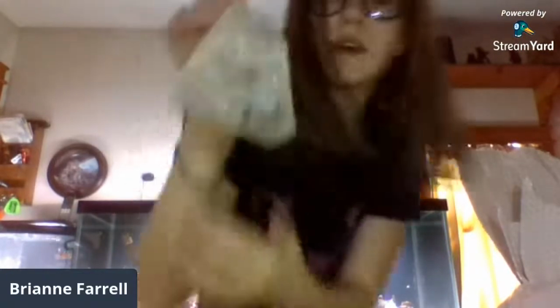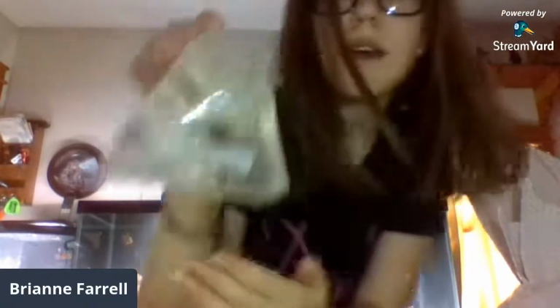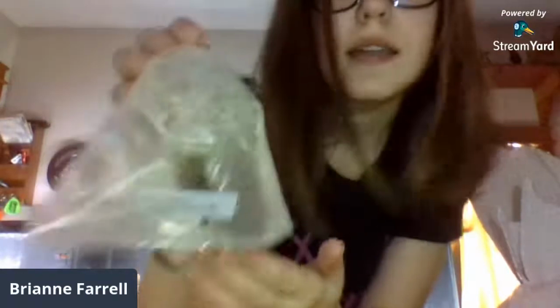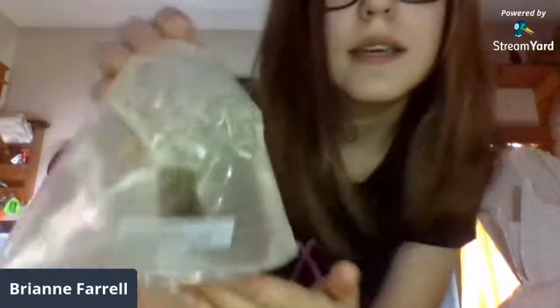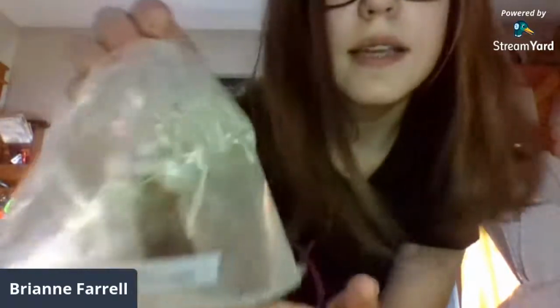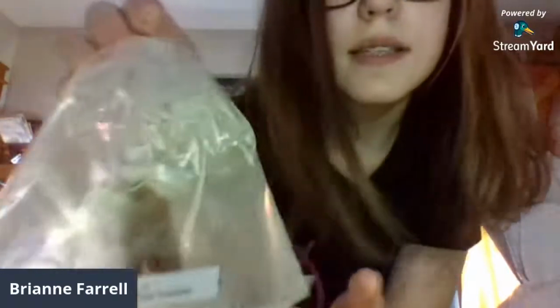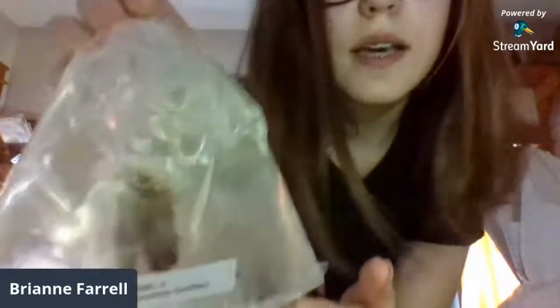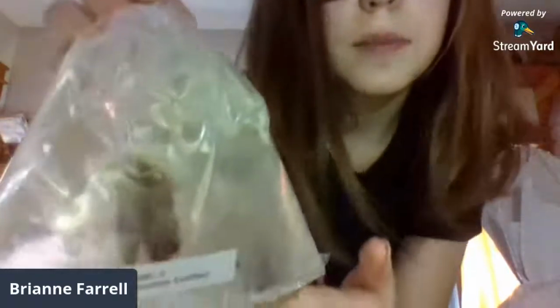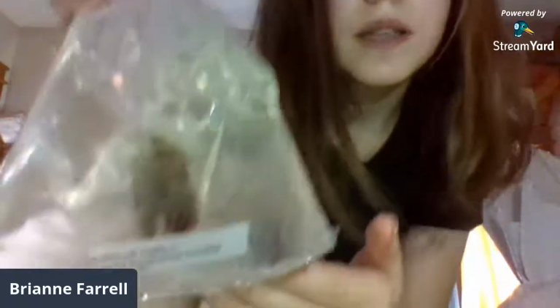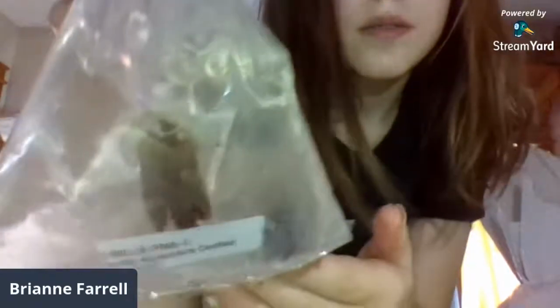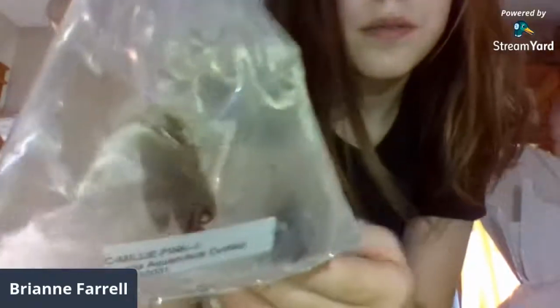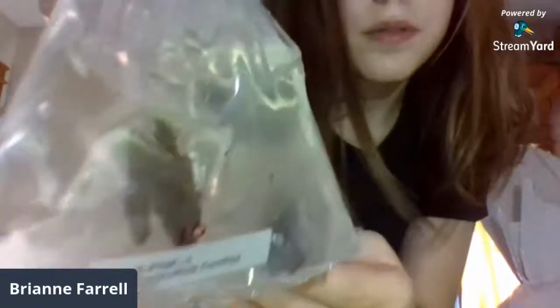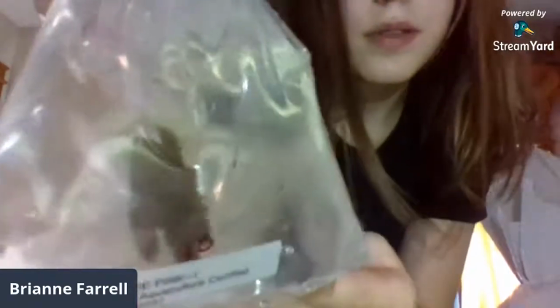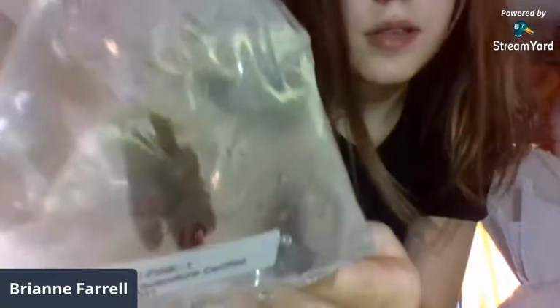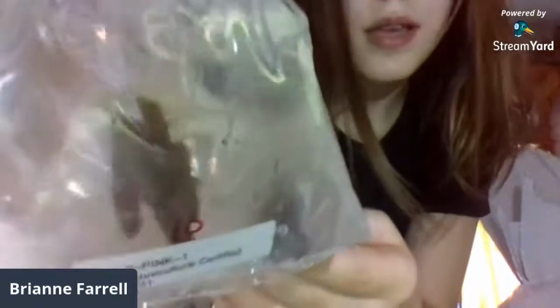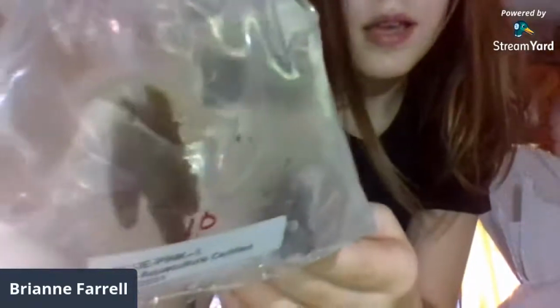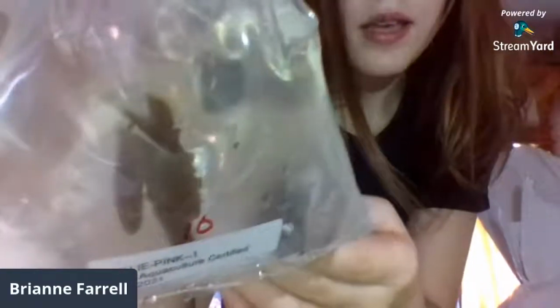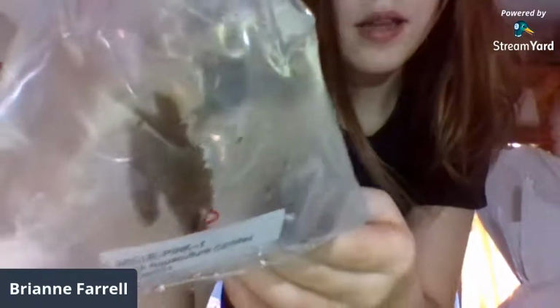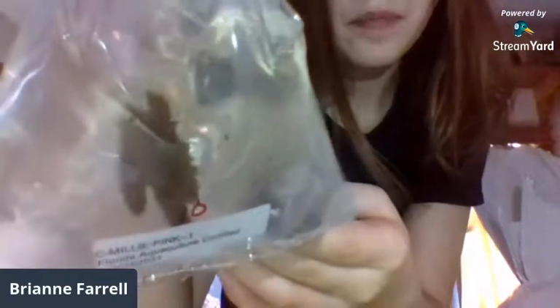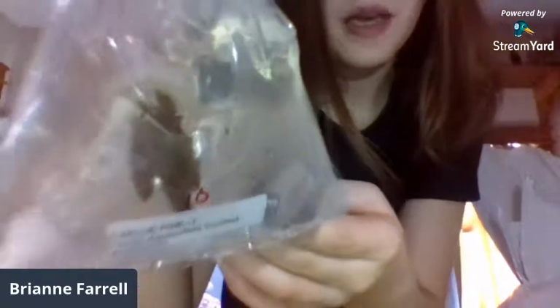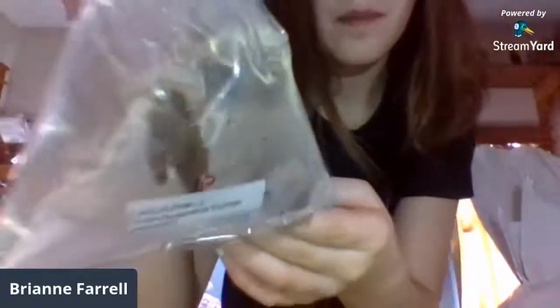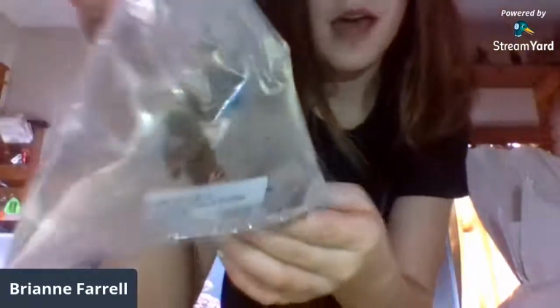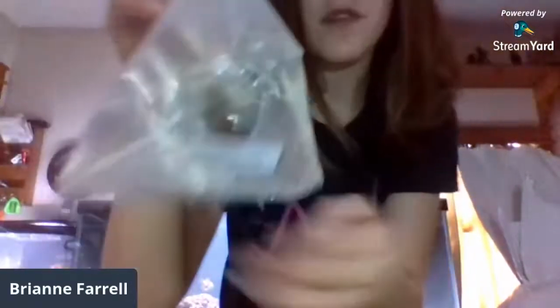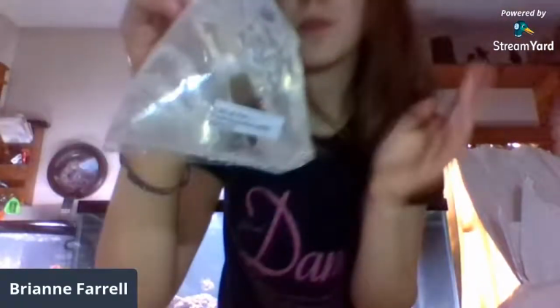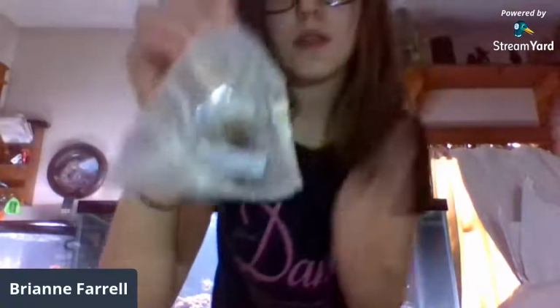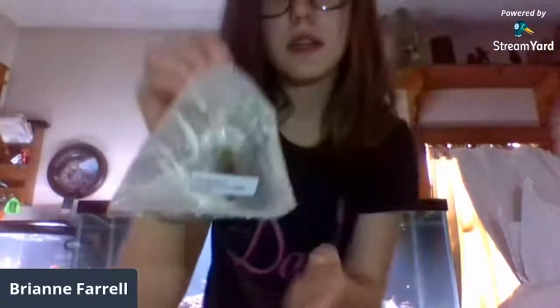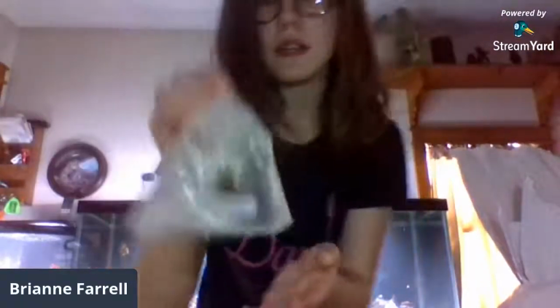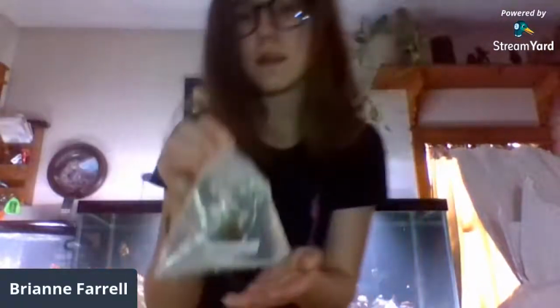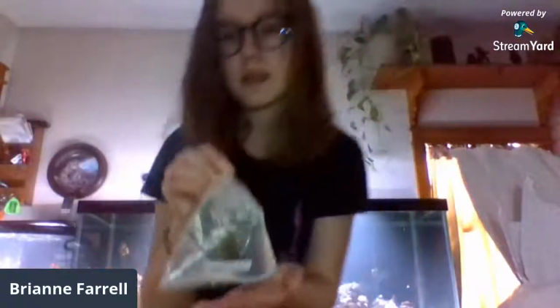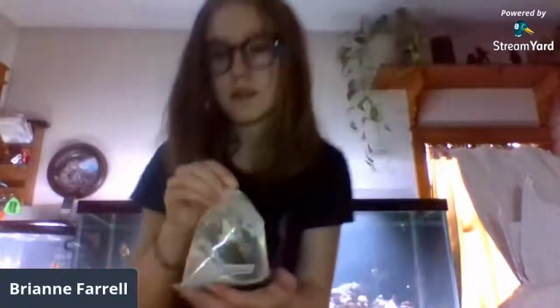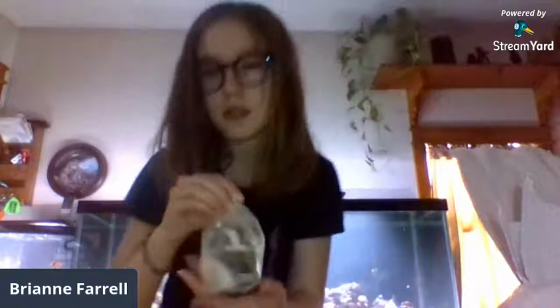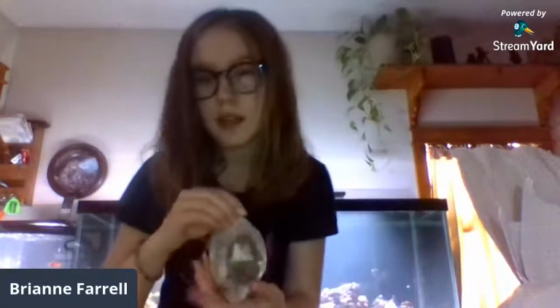I think that's an LPS coral. Bad view, but you're gonna see the best you can get.